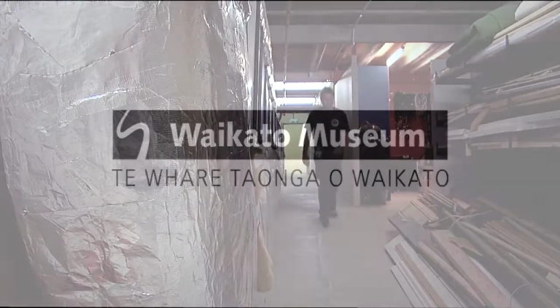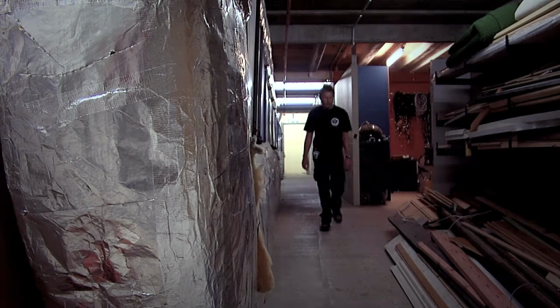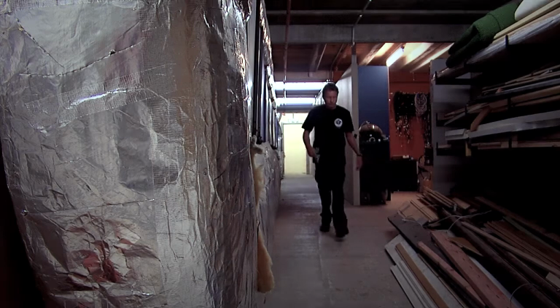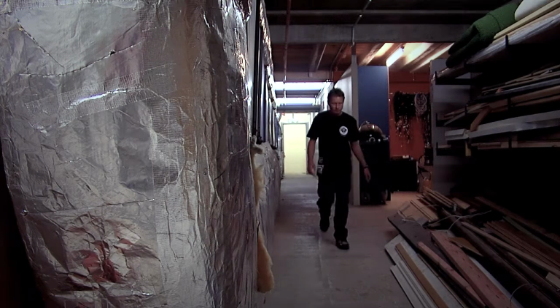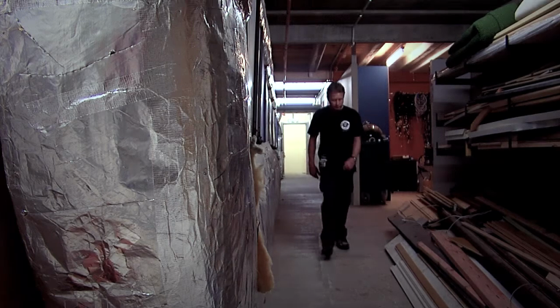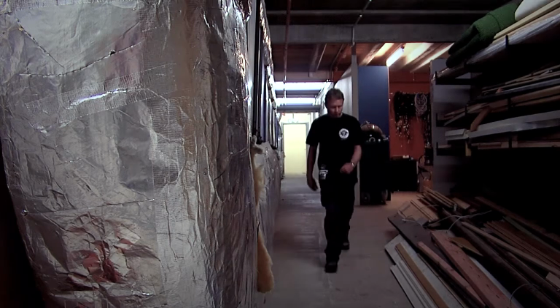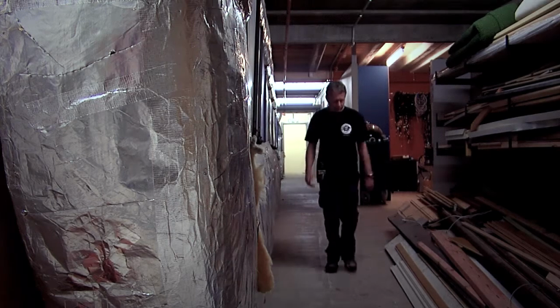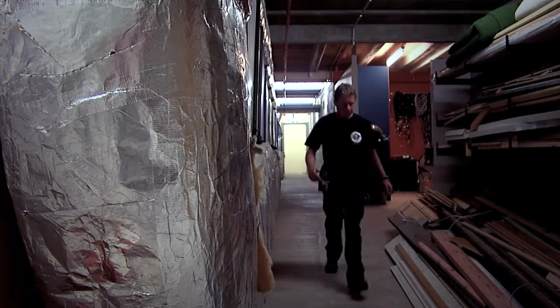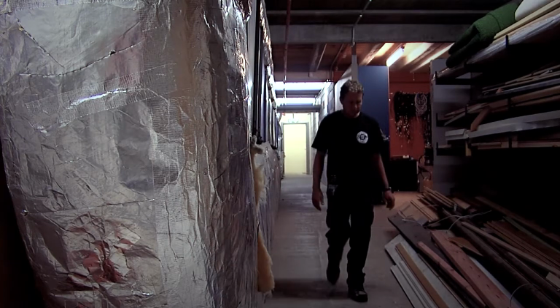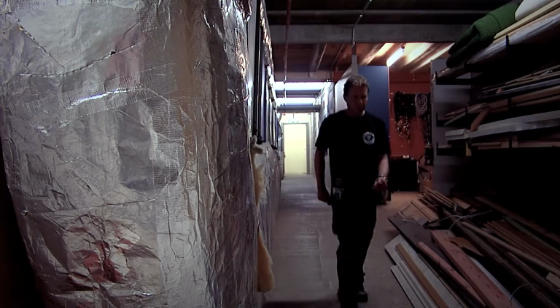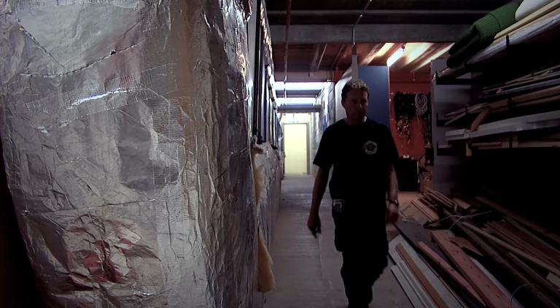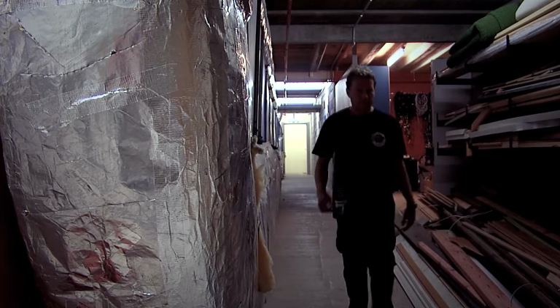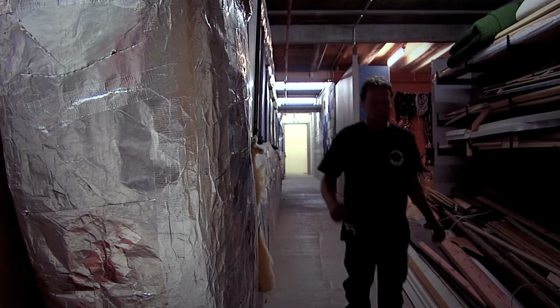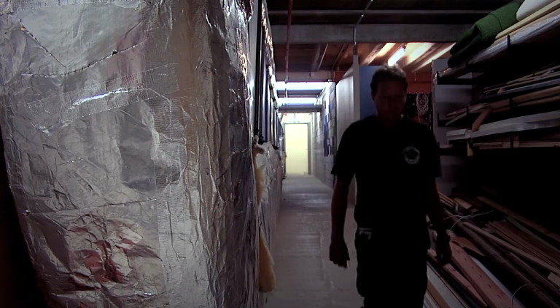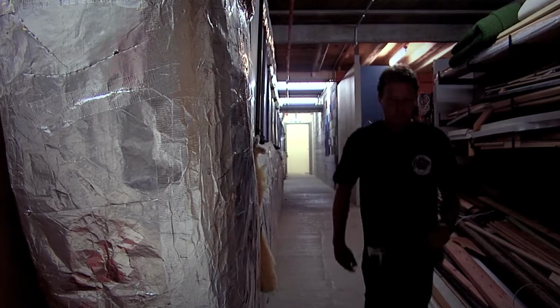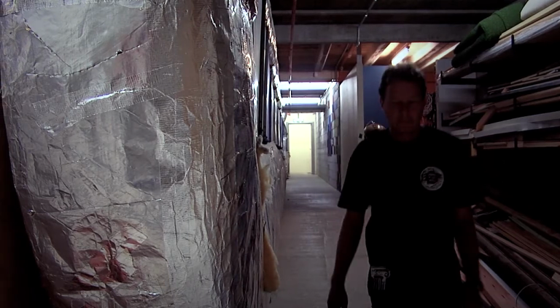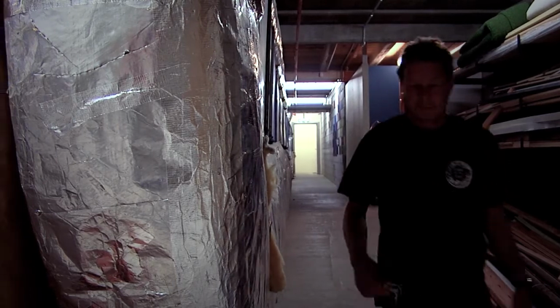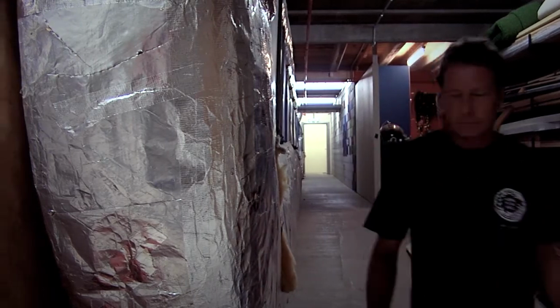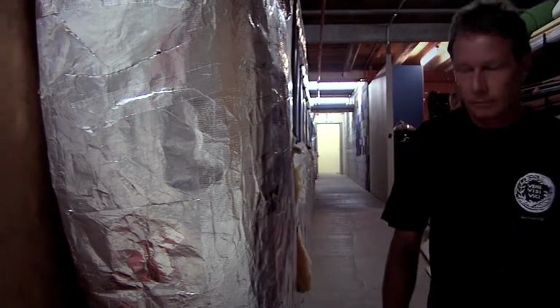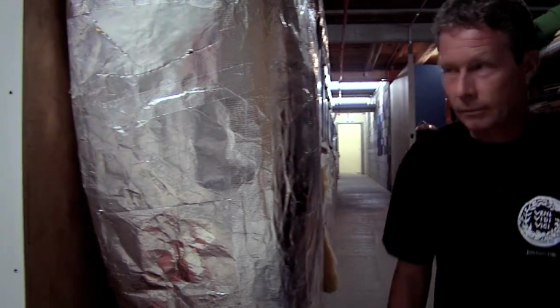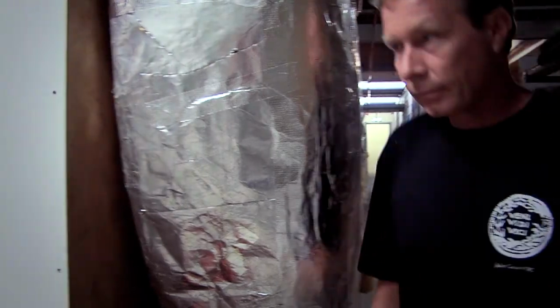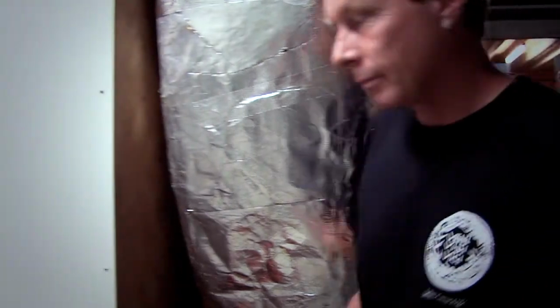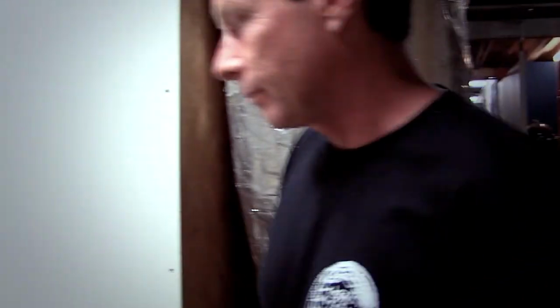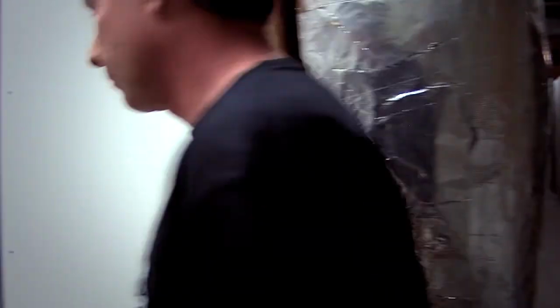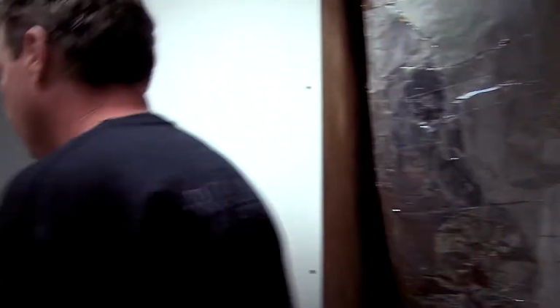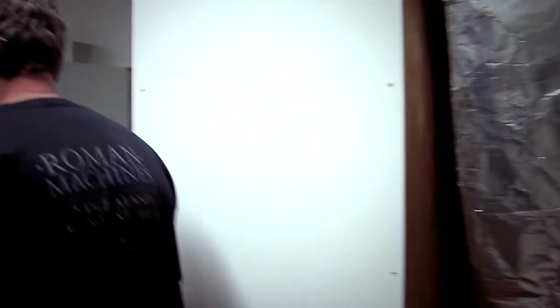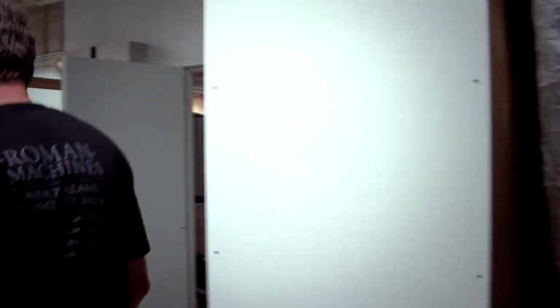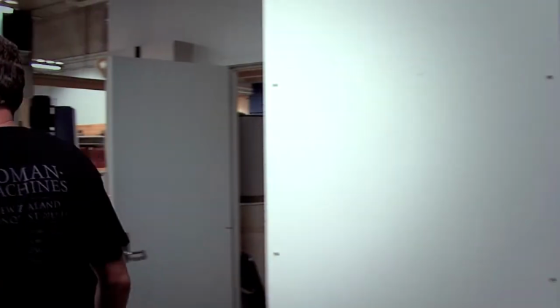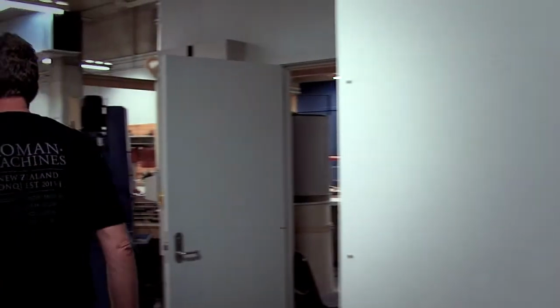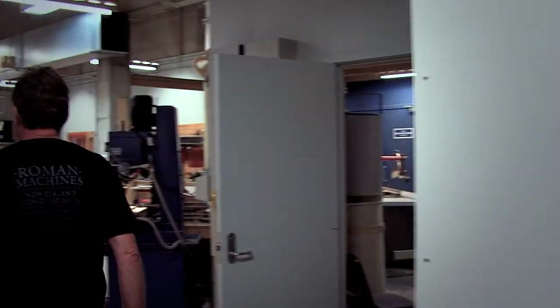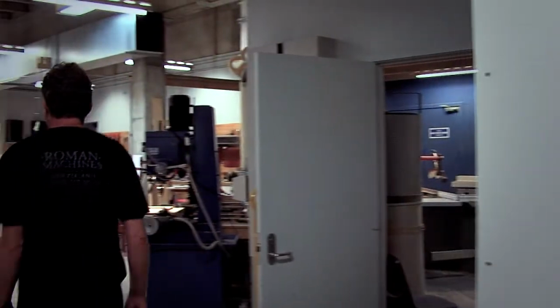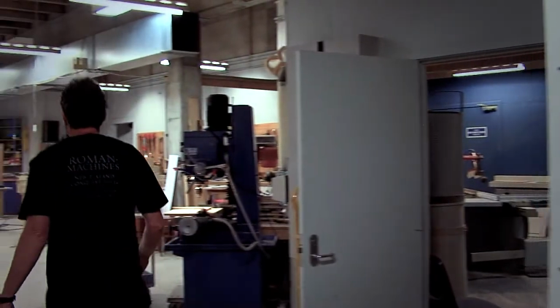My name is Richard. I'm a preparator at Waikato Museum. I've been working here for nearly six years.